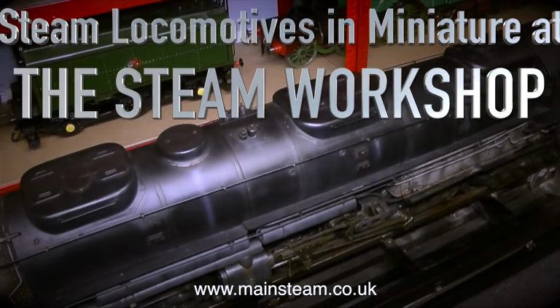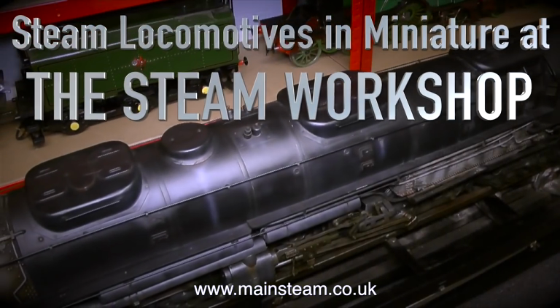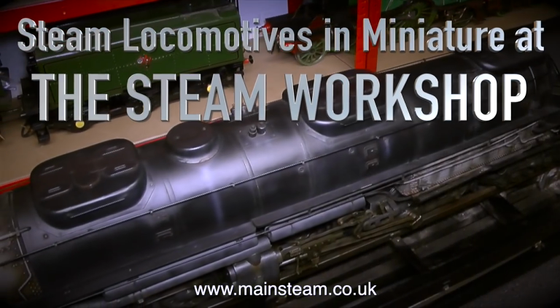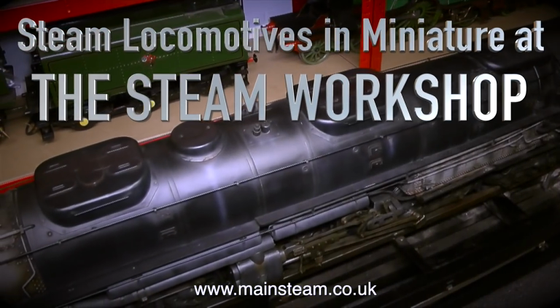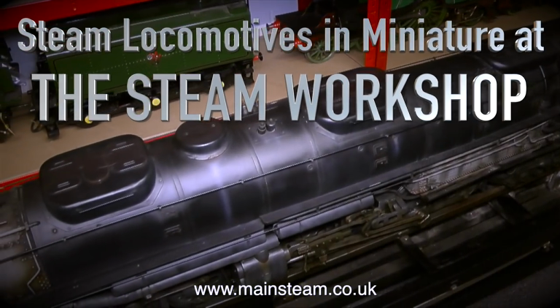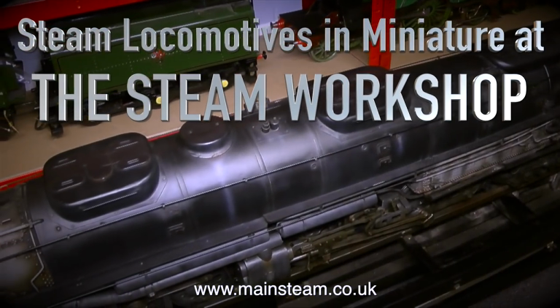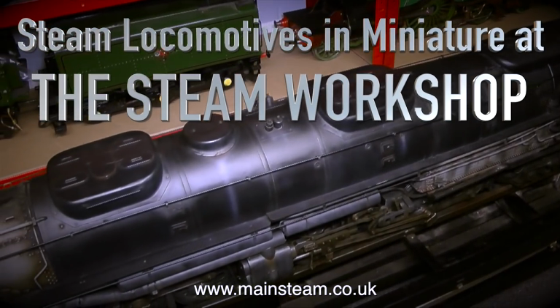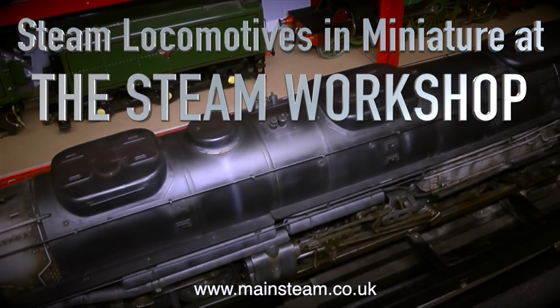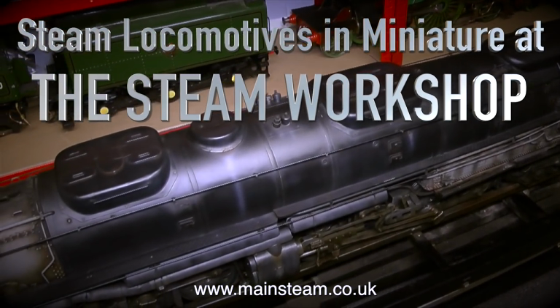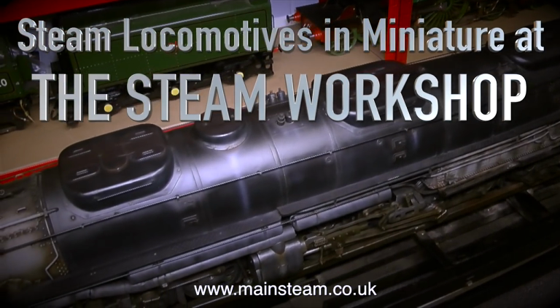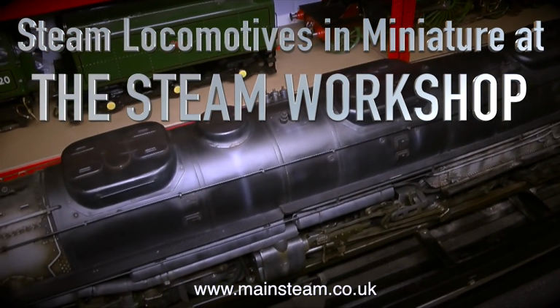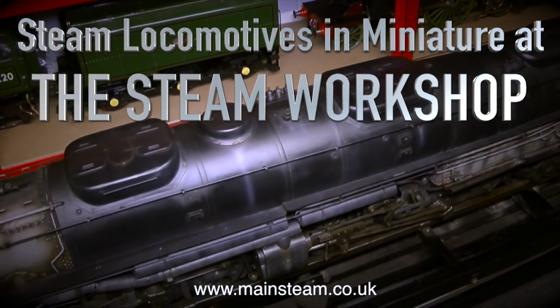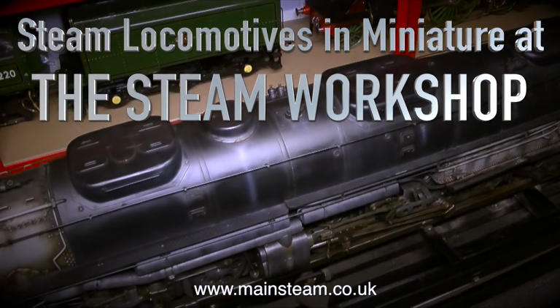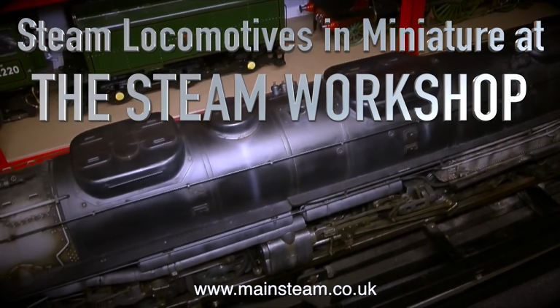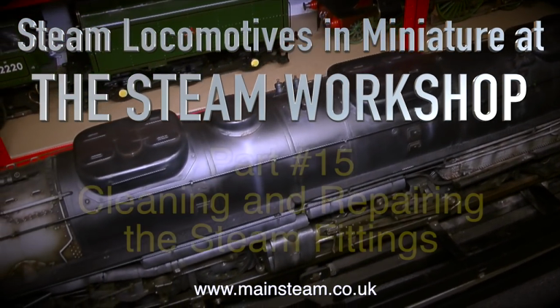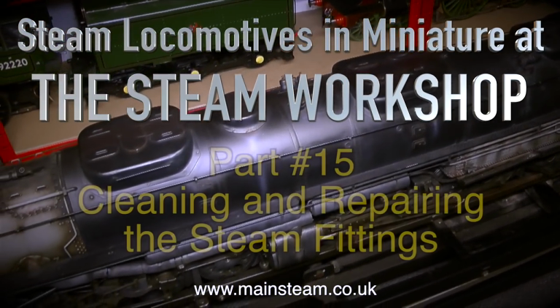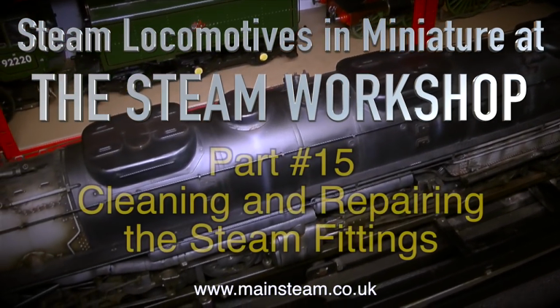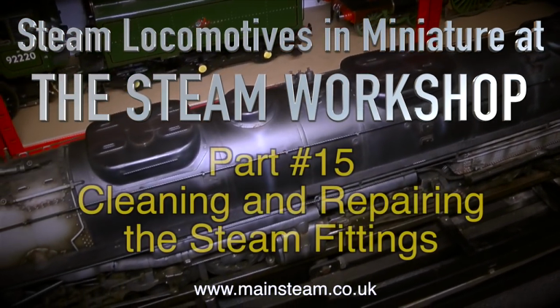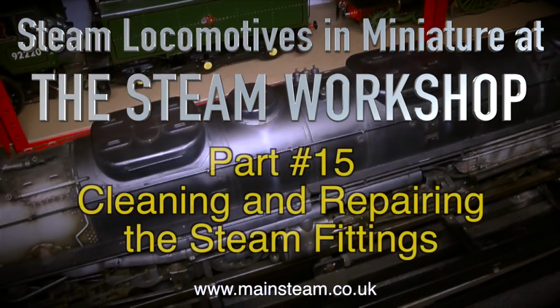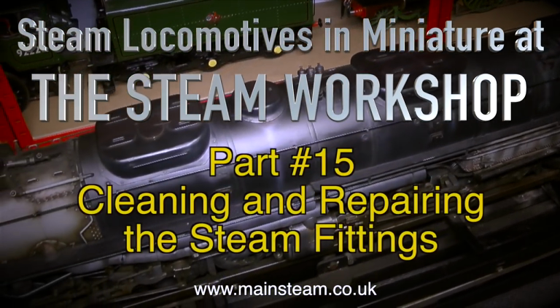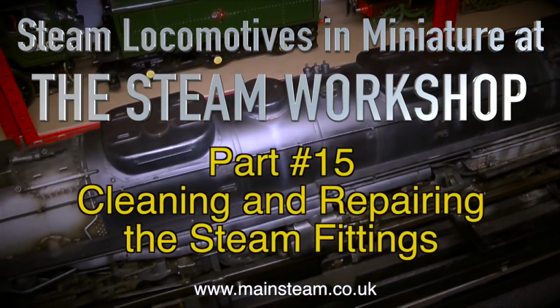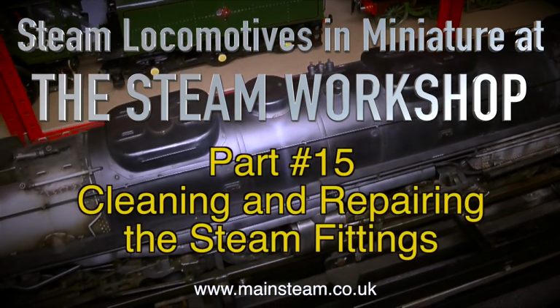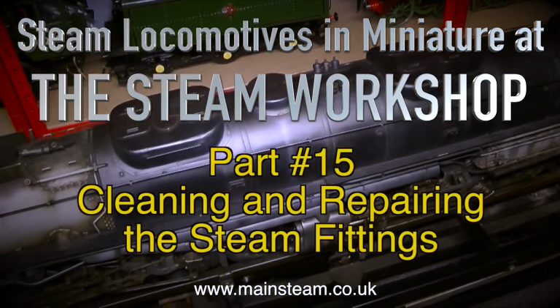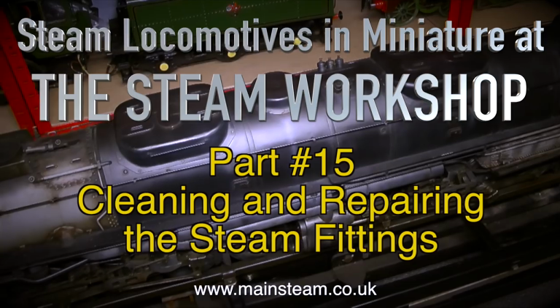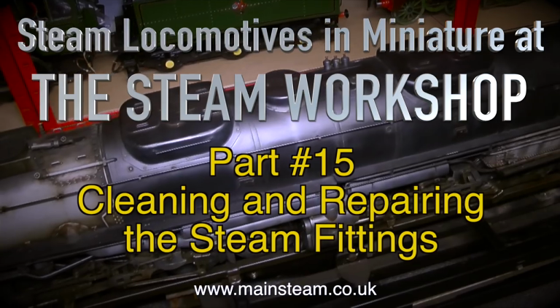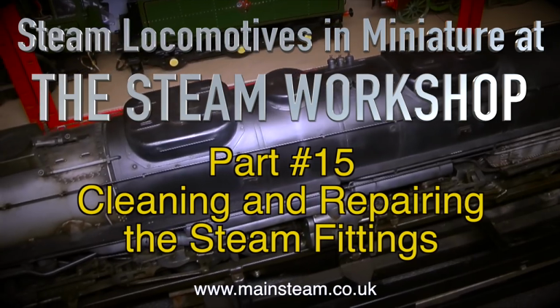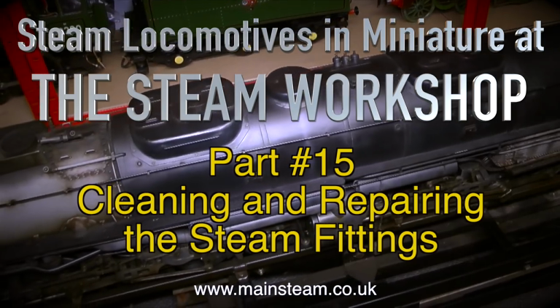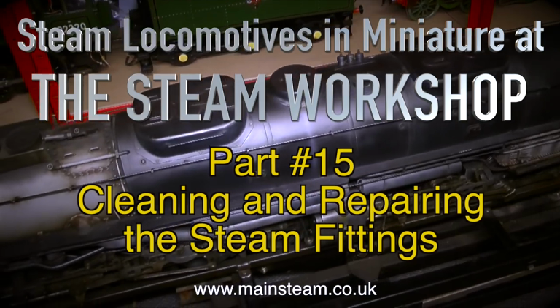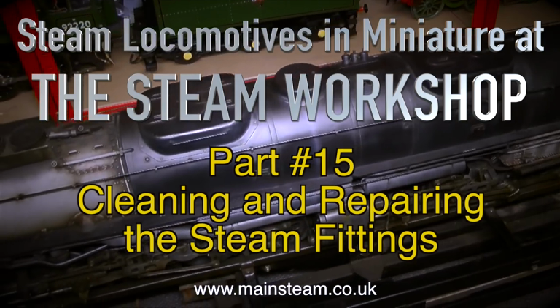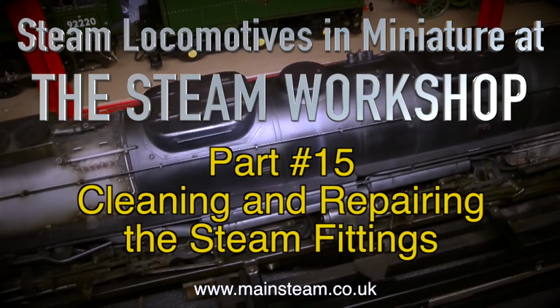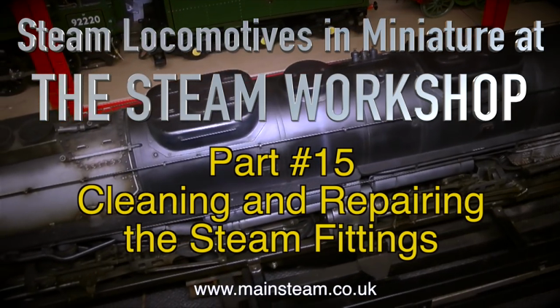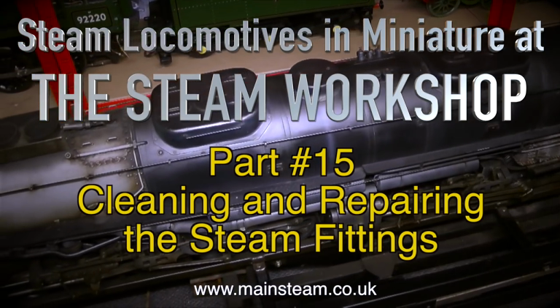Steam locomotives in miniature at the Steam Workshop, Part 15: cleaning and repairing the steam fittings.